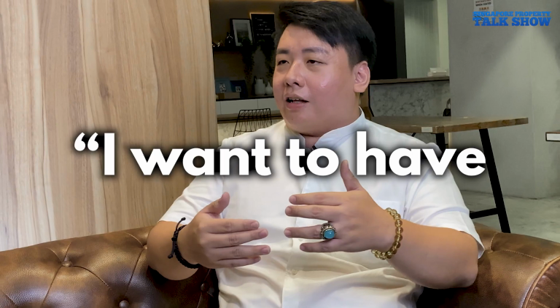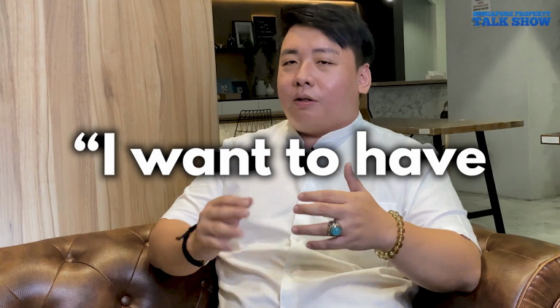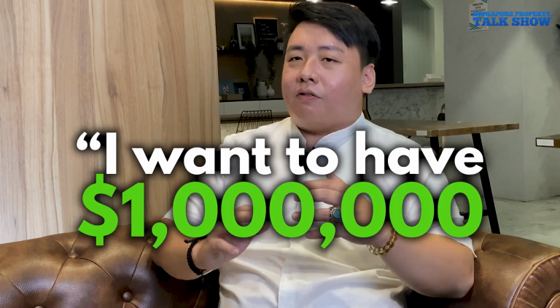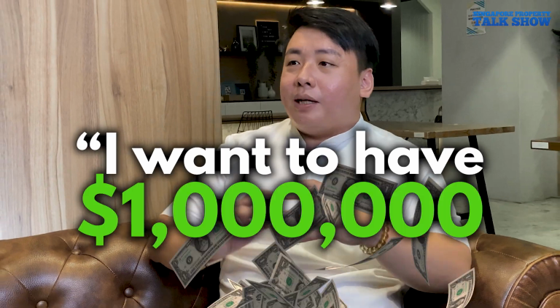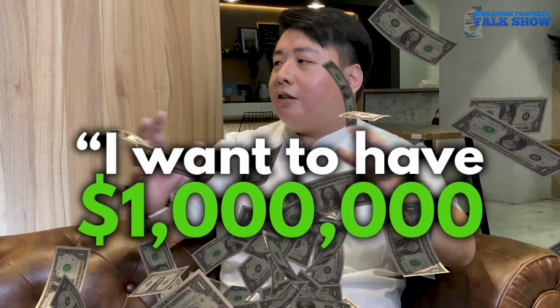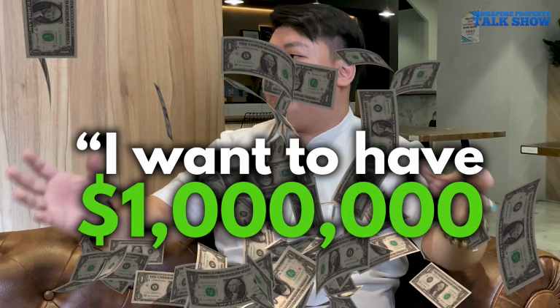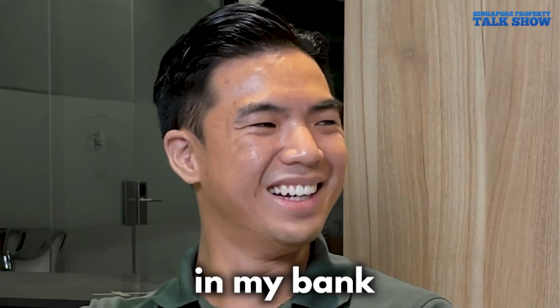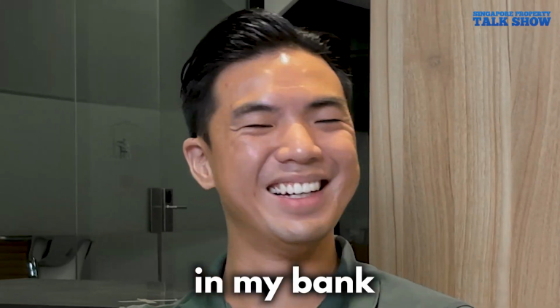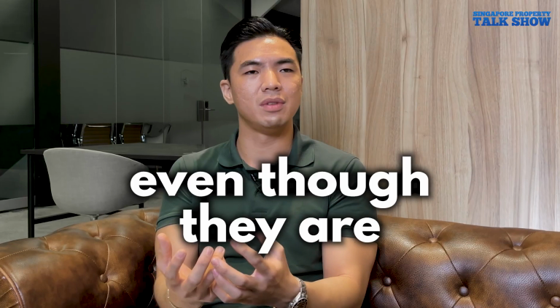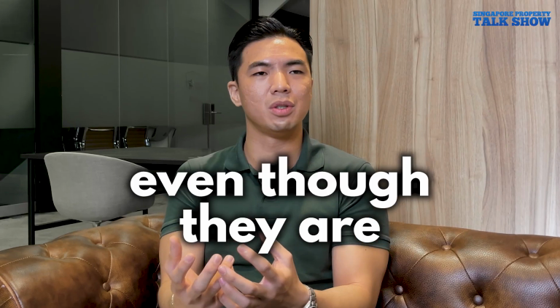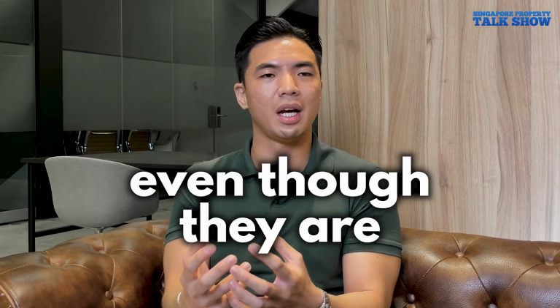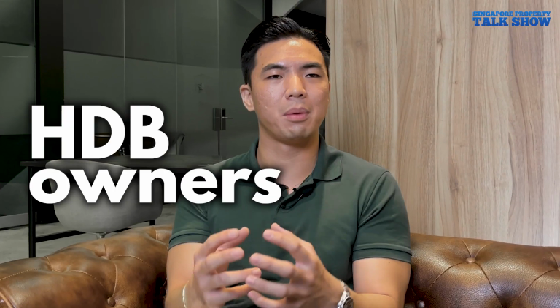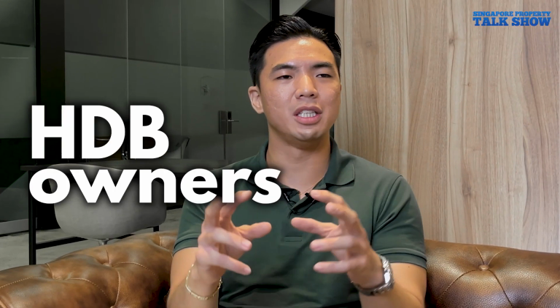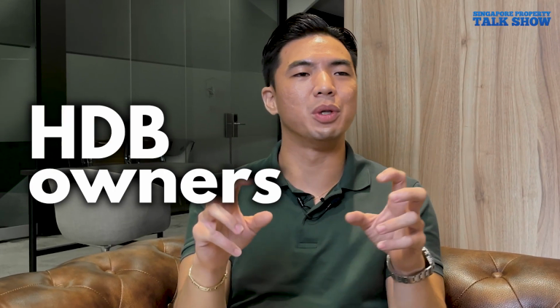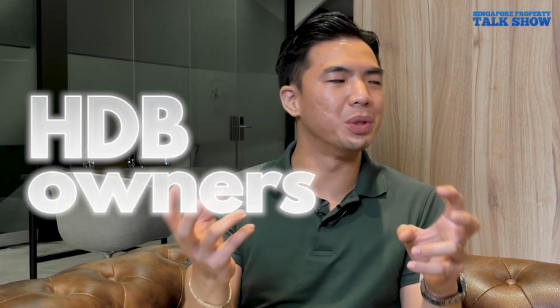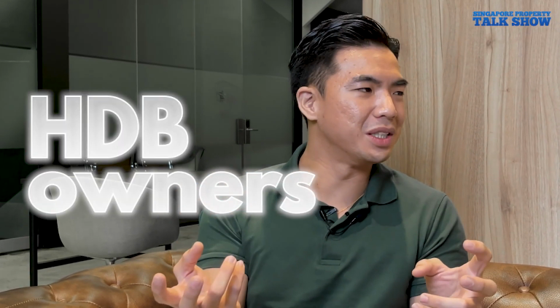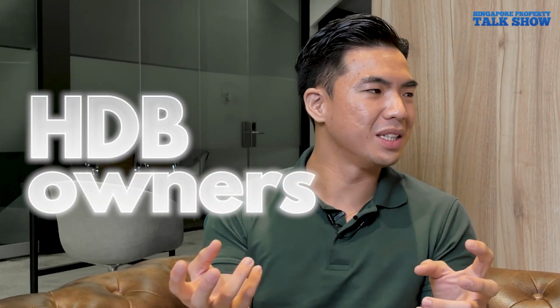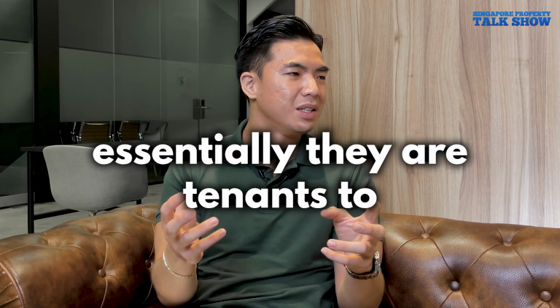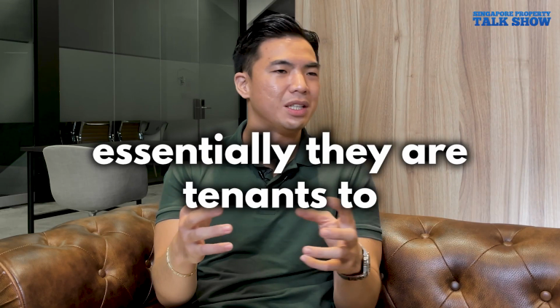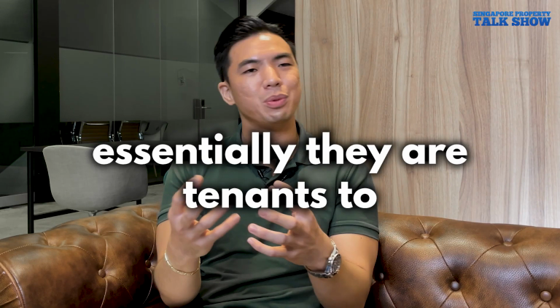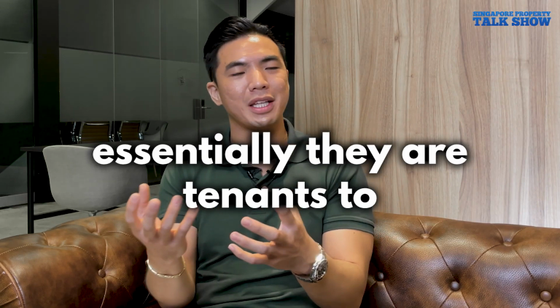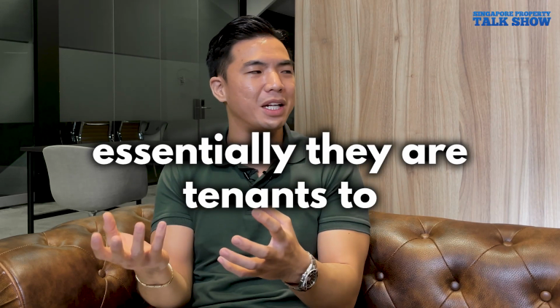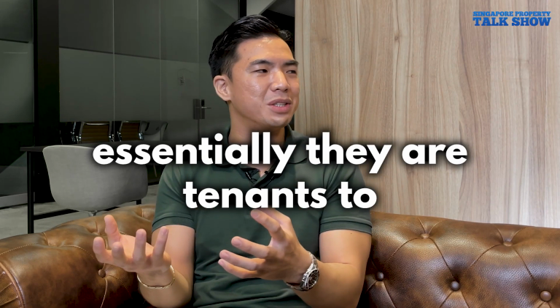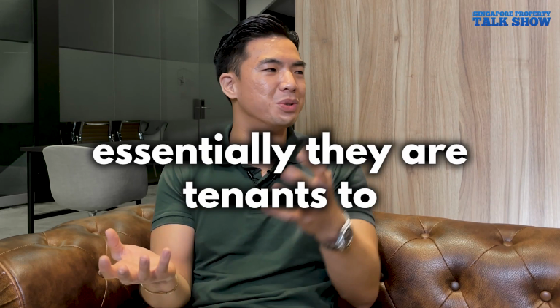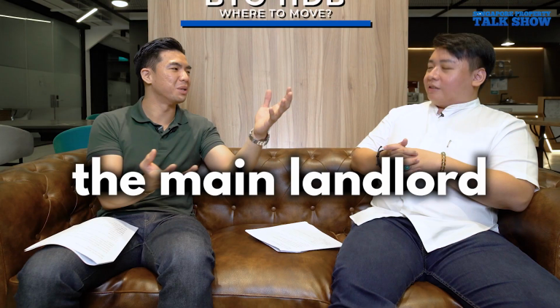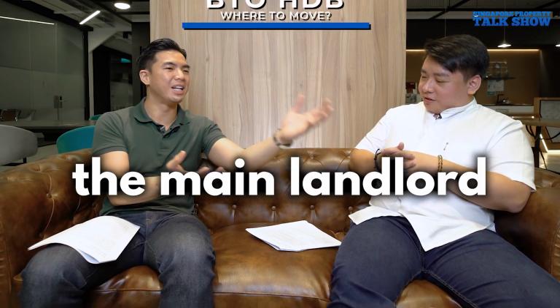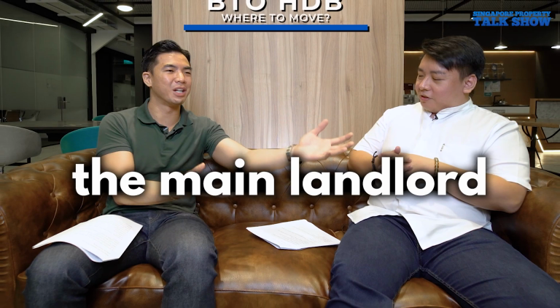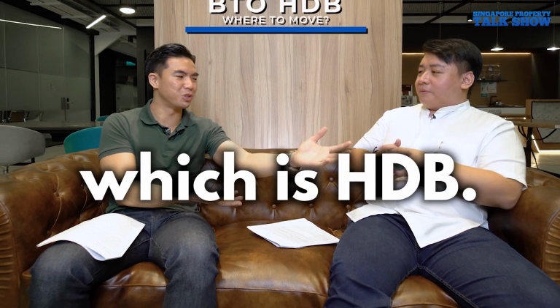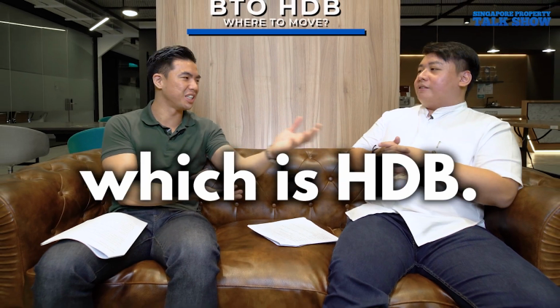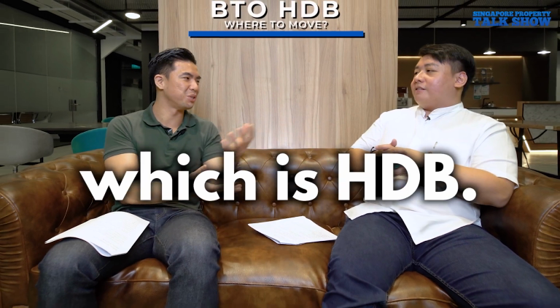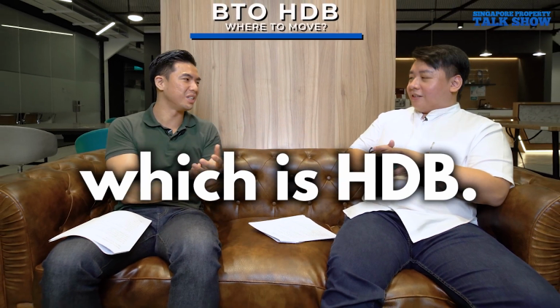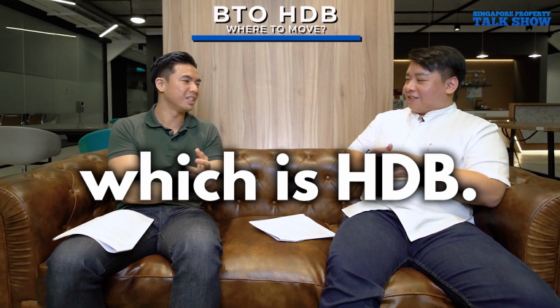Some people say 'I want to have a million dollars in my bank before I buy a property.' But even as HDB owners, essentially we are tenants to the main landlord which is HDB.